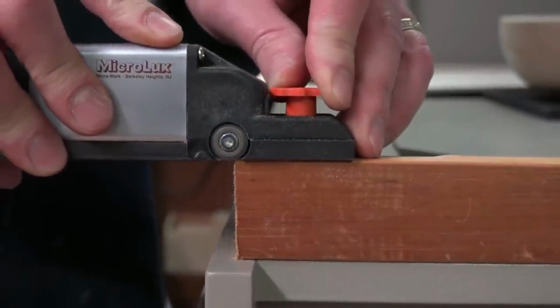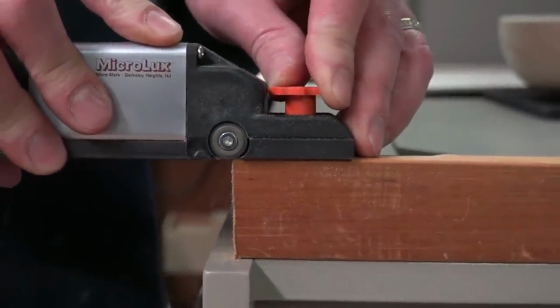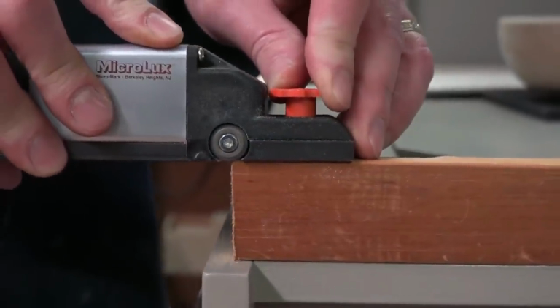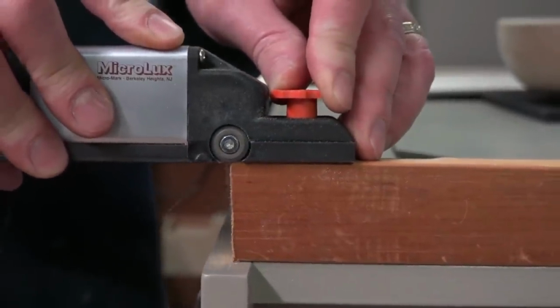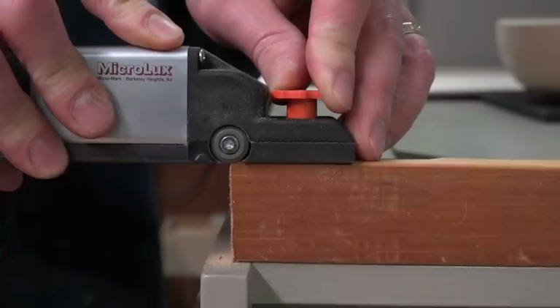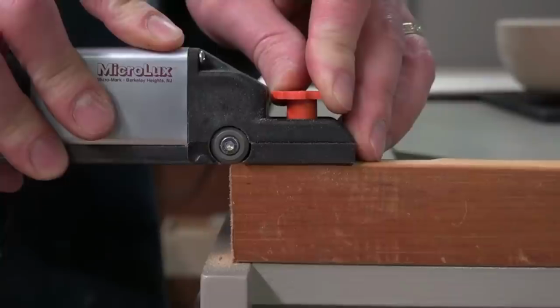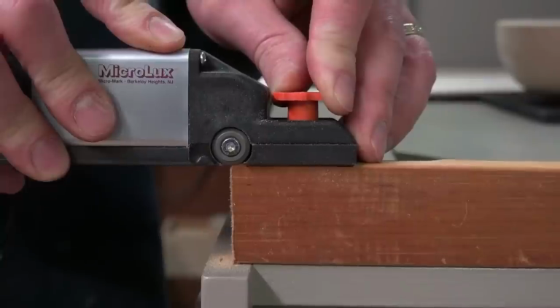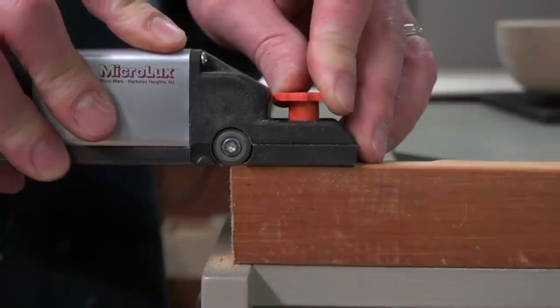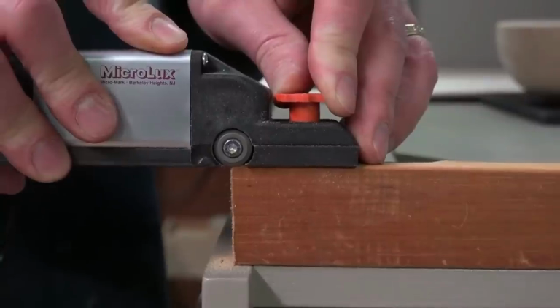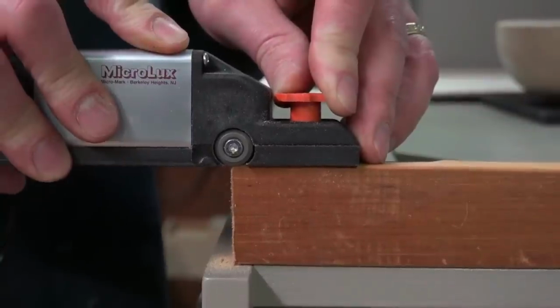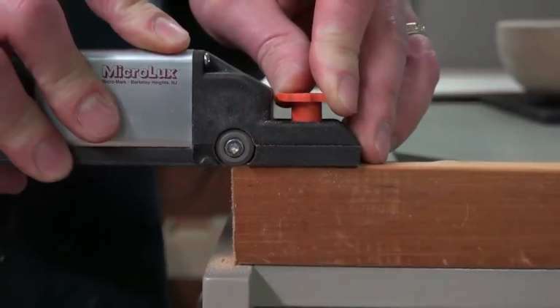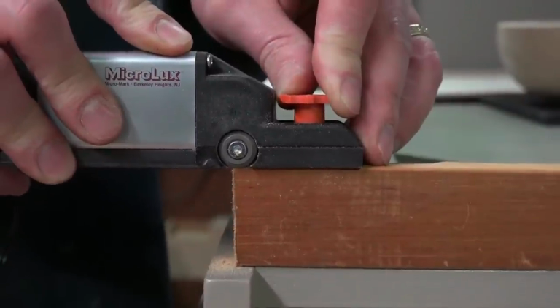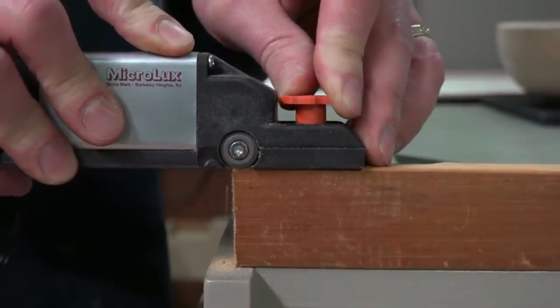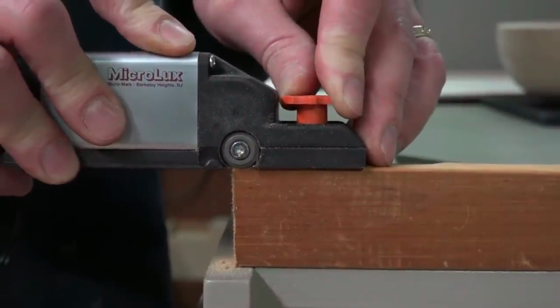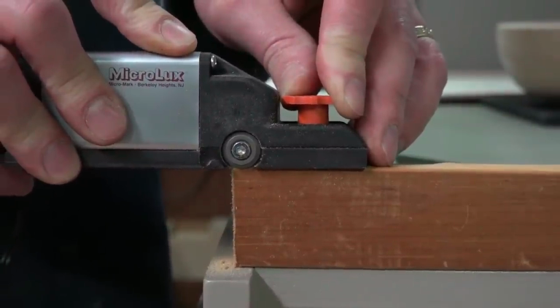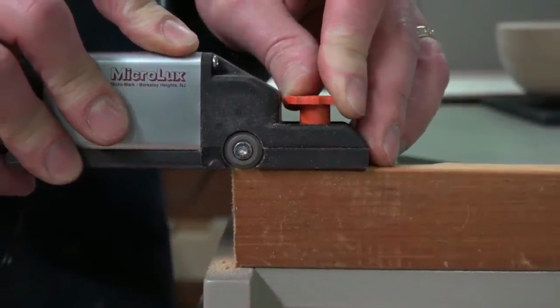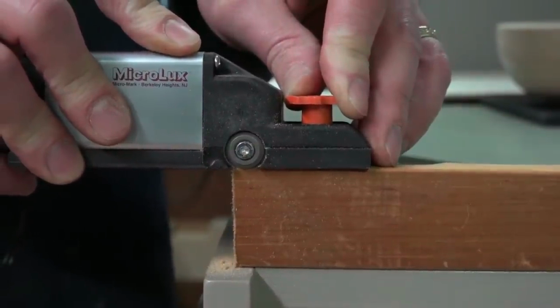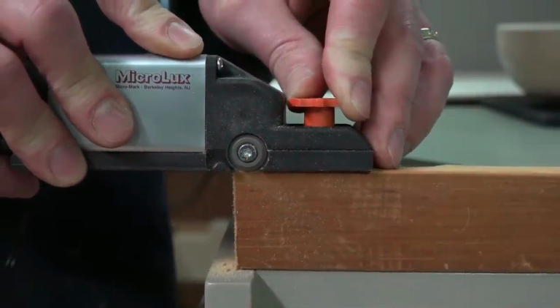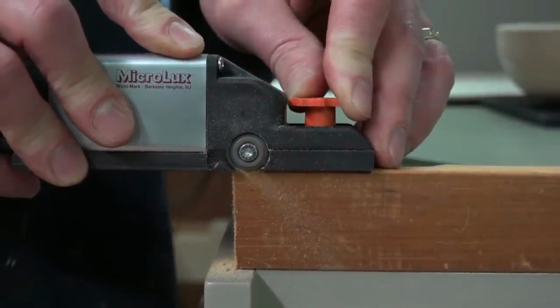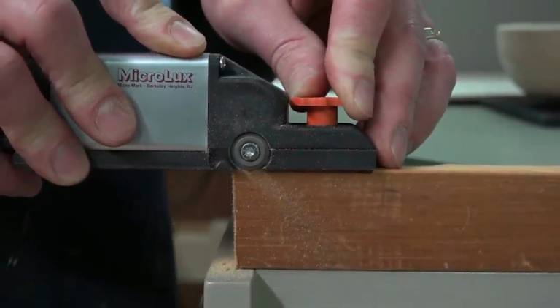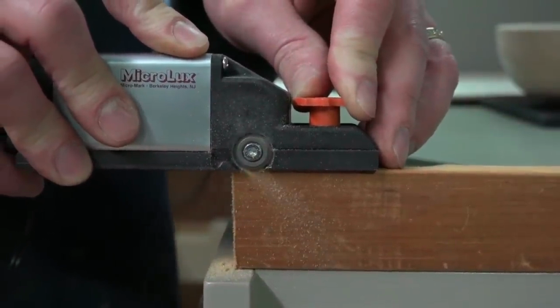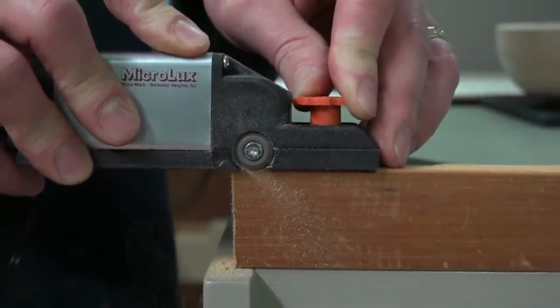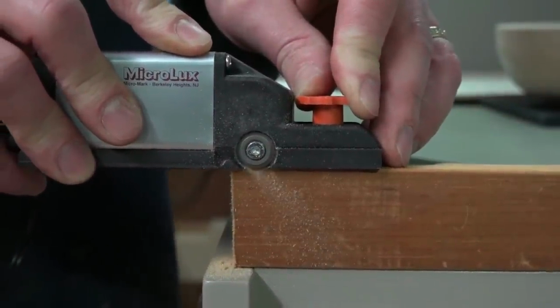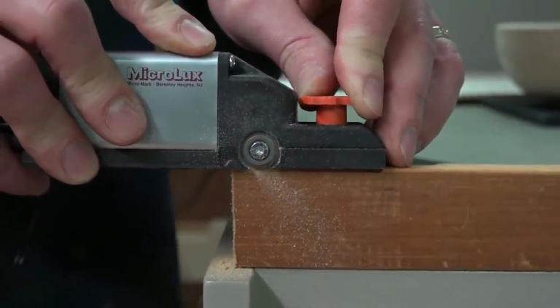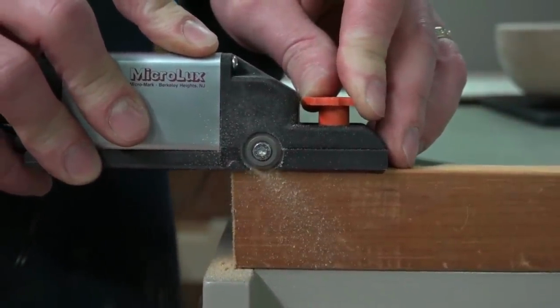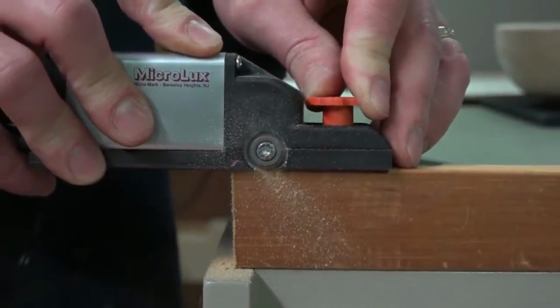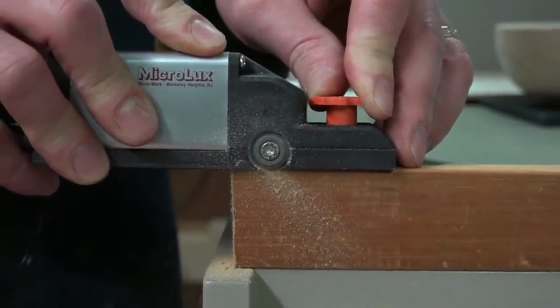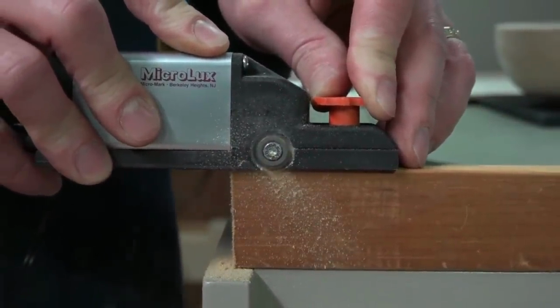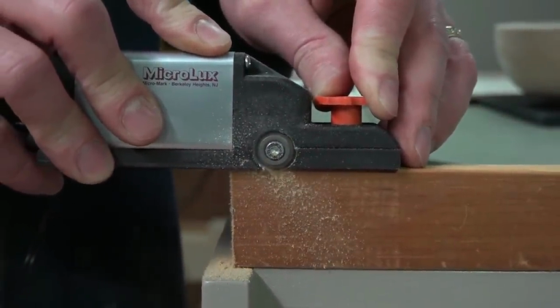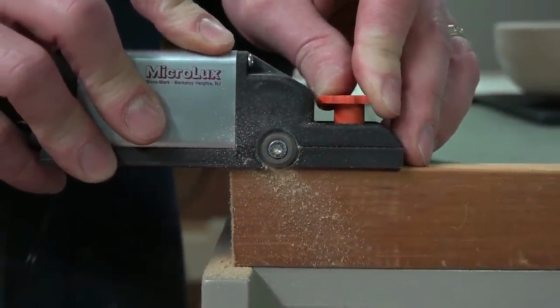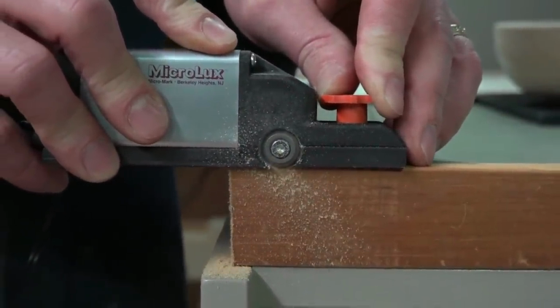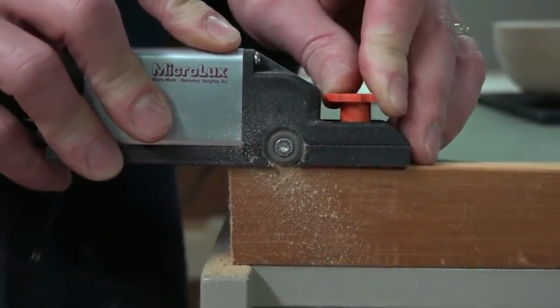It is a truly unique and versatile tool. It includes an allen wrench for cutter replacement.